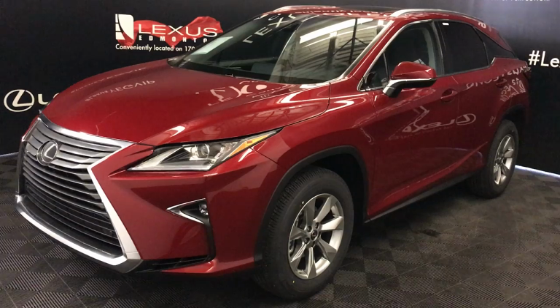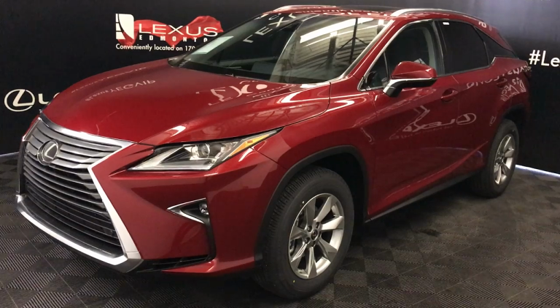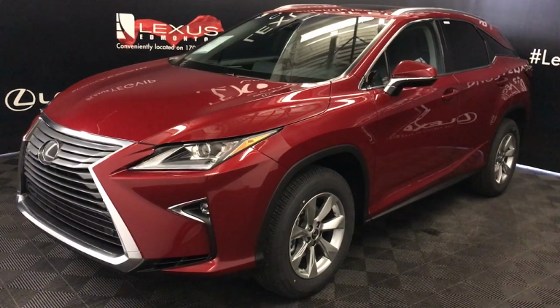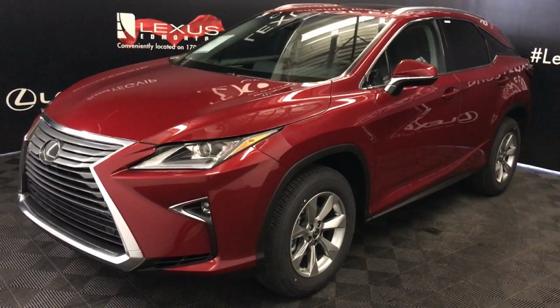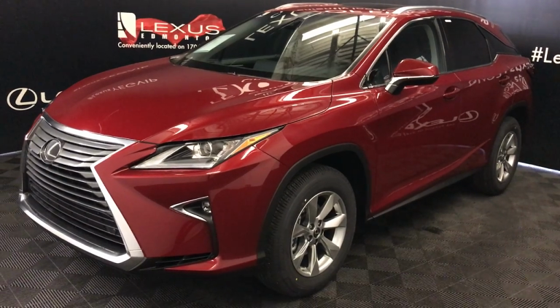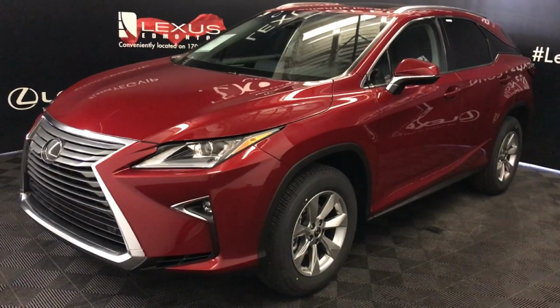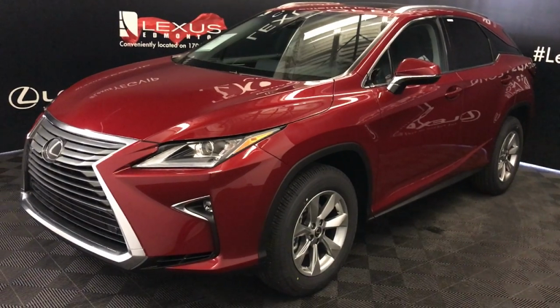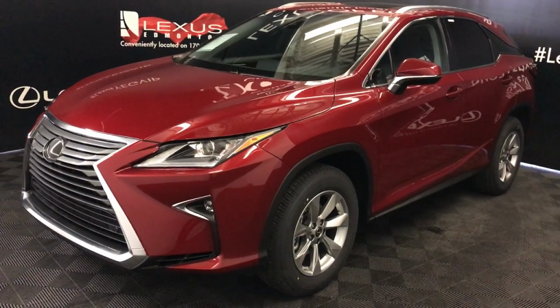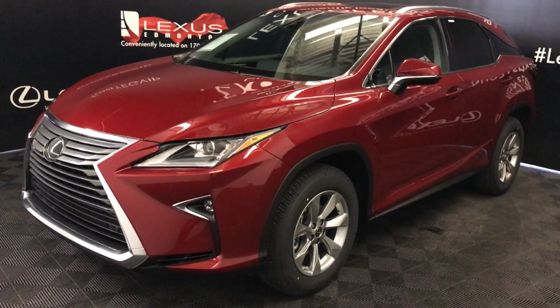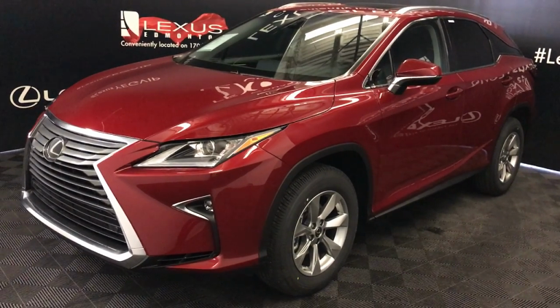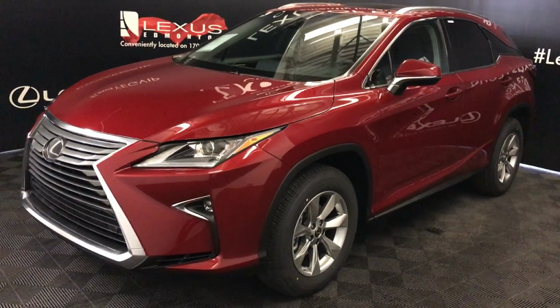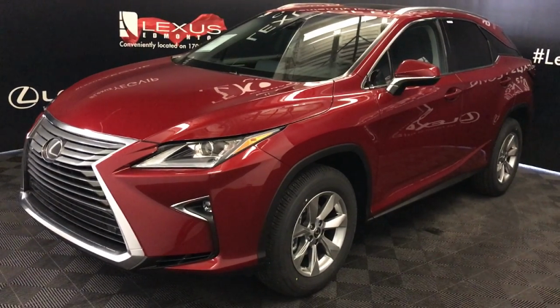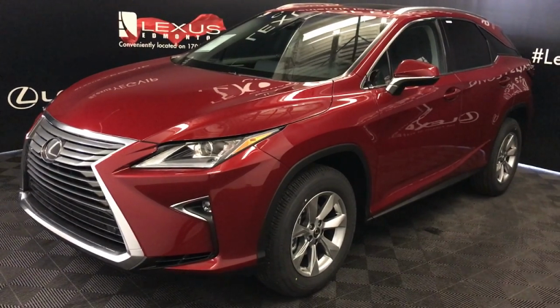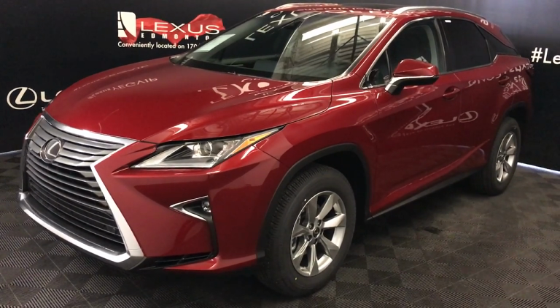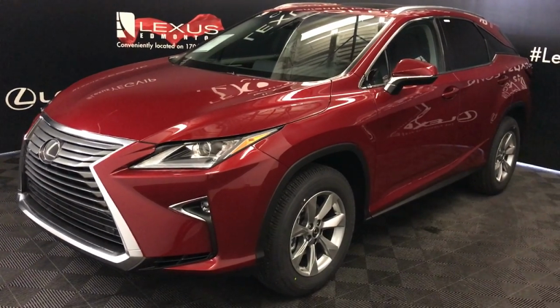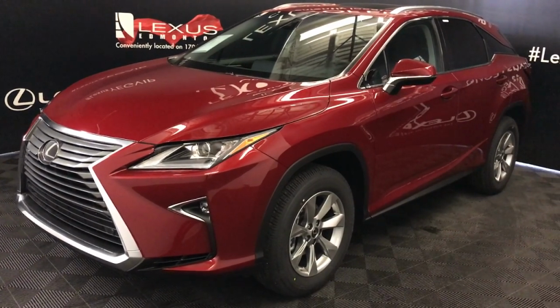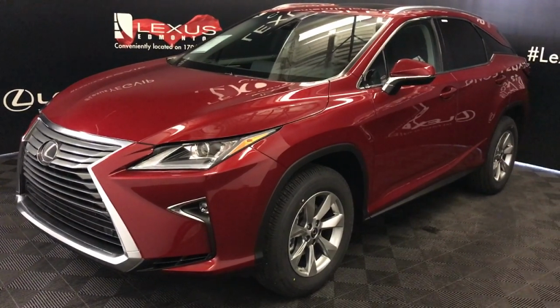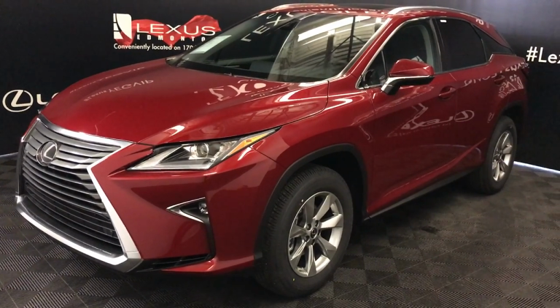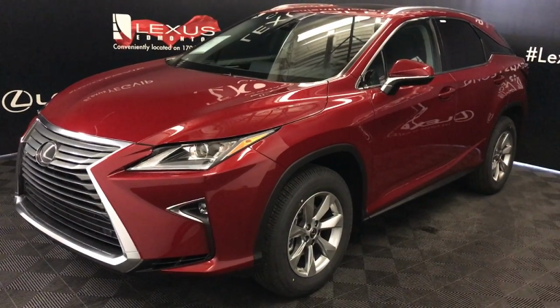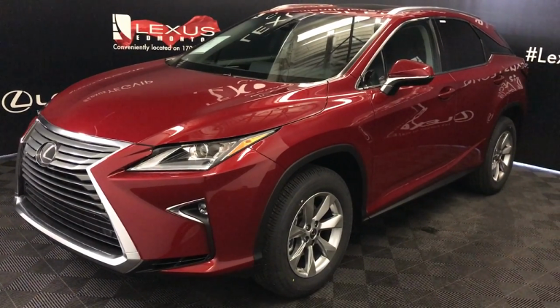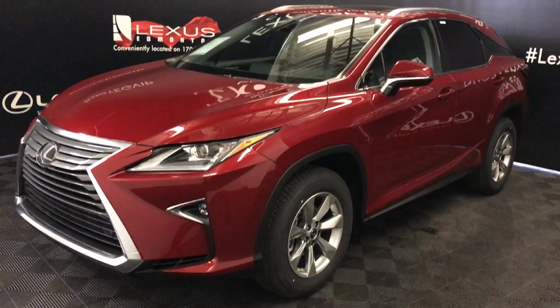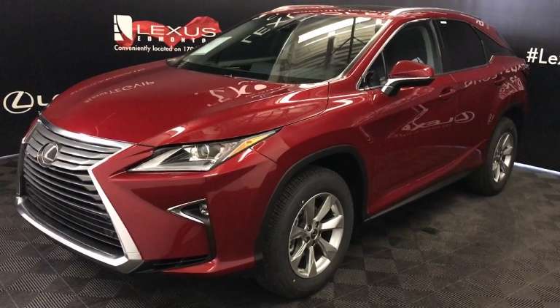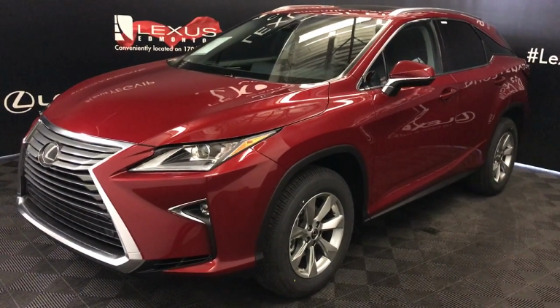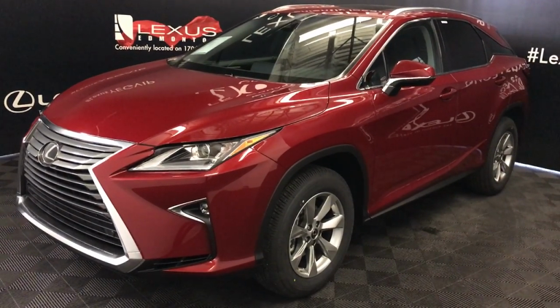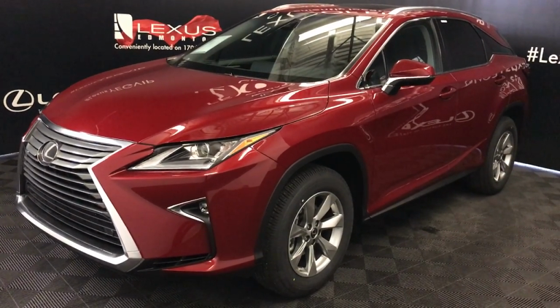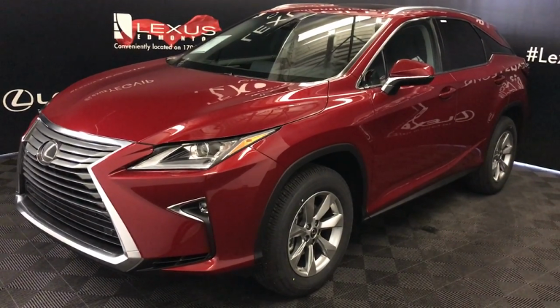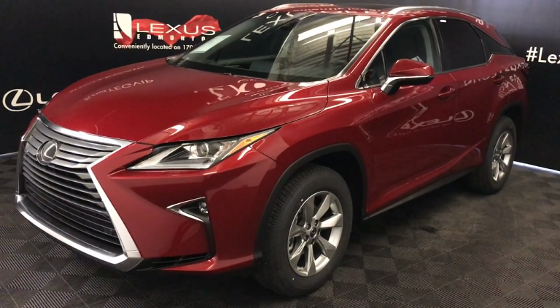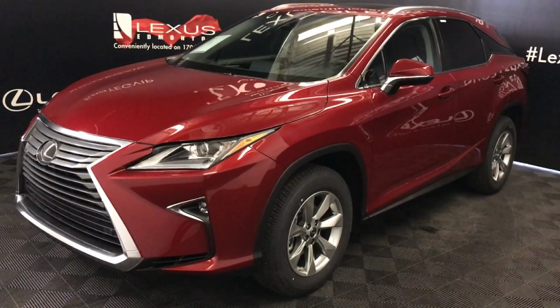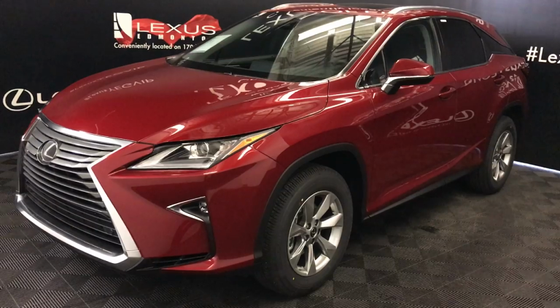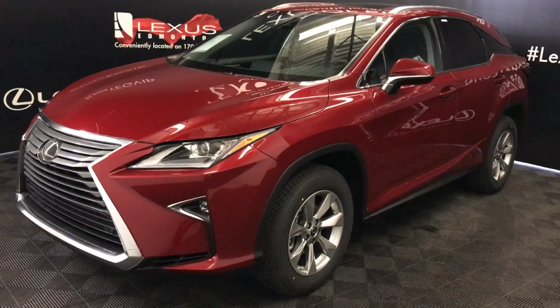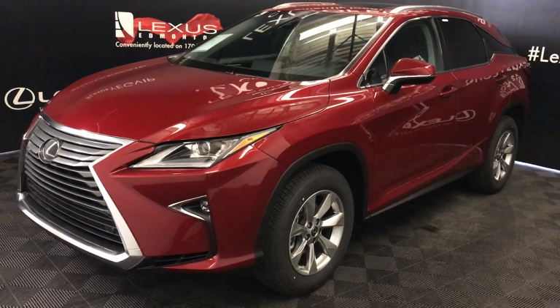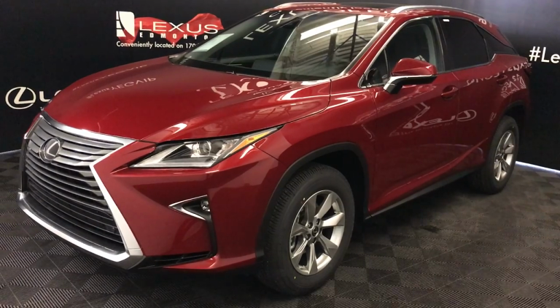Welcome to Lexus of Edmonton. We are located off 111th Avenue, 170th Street, Edmonton, Alberta, Canada.